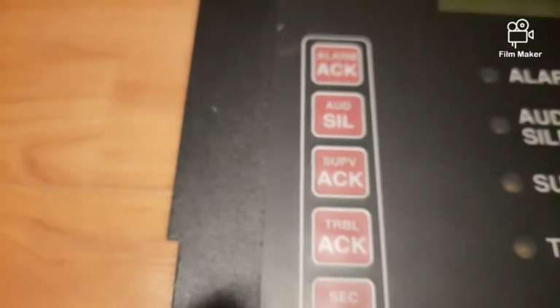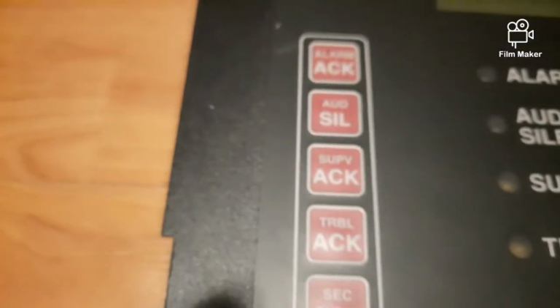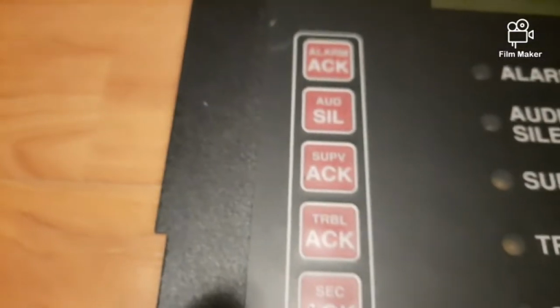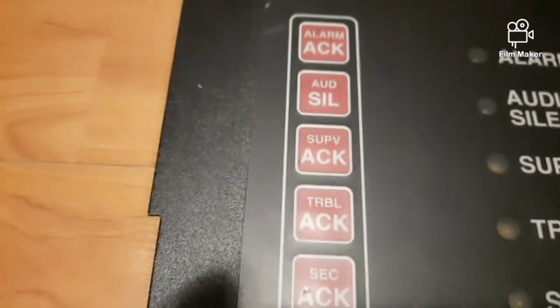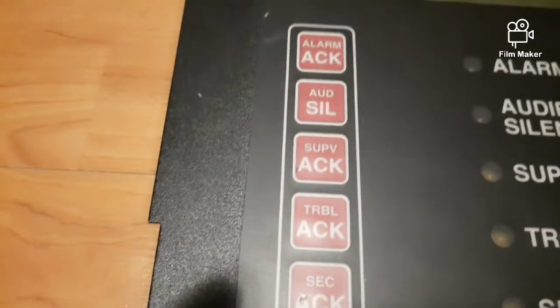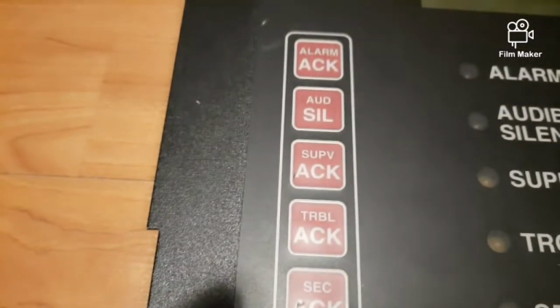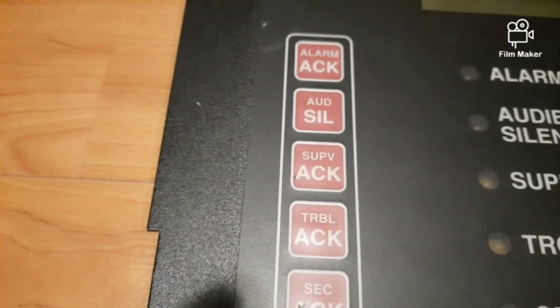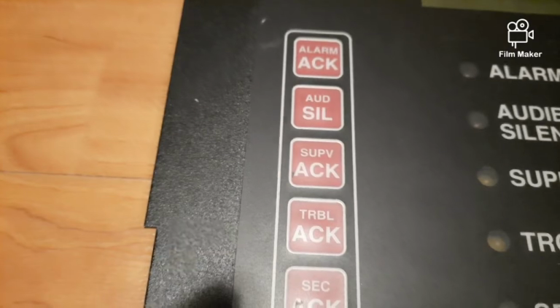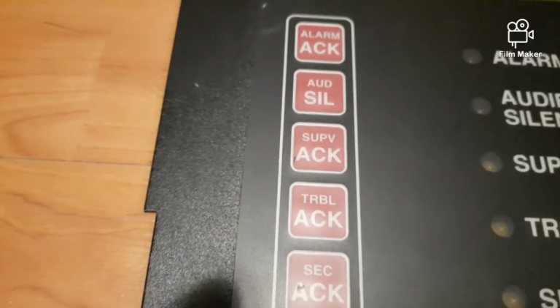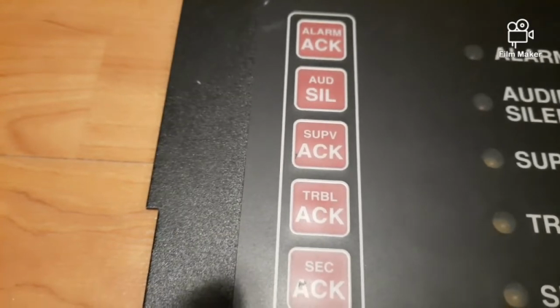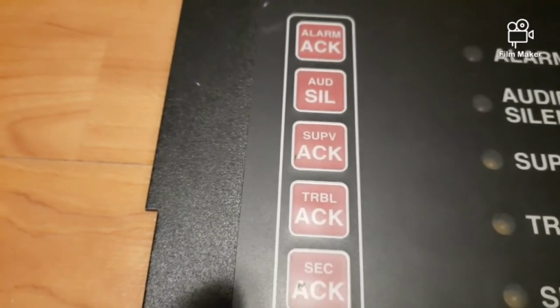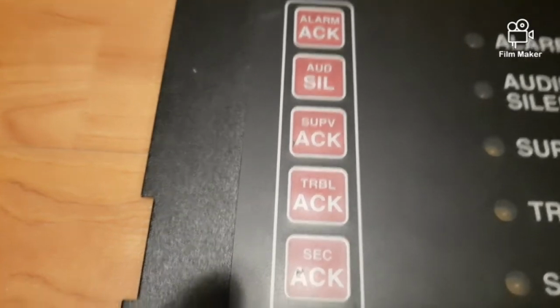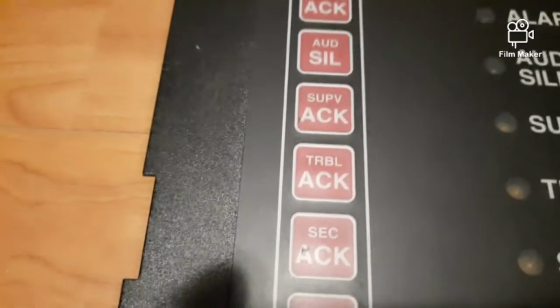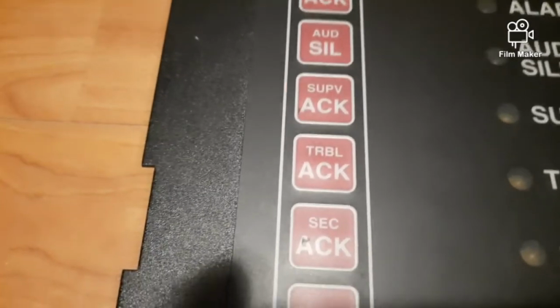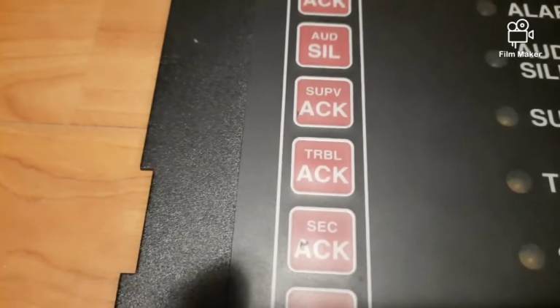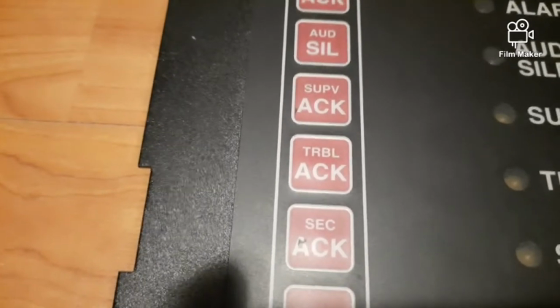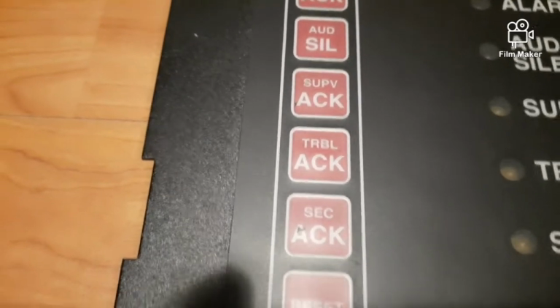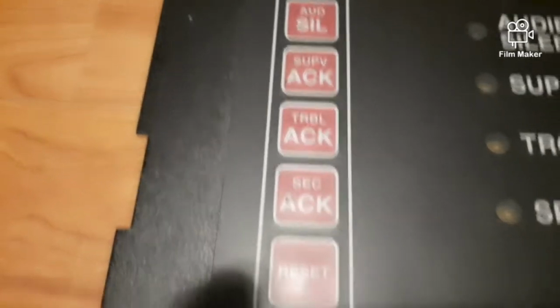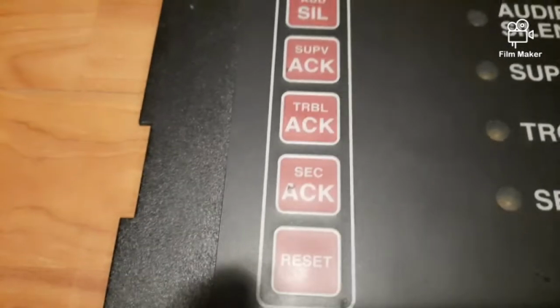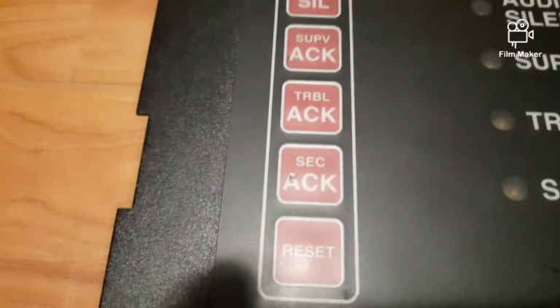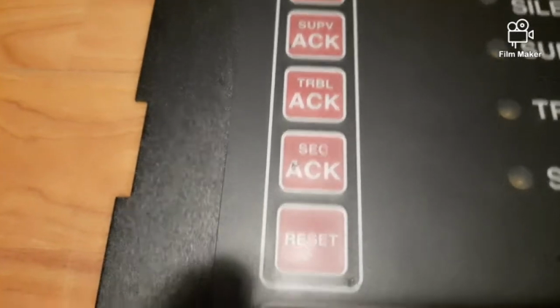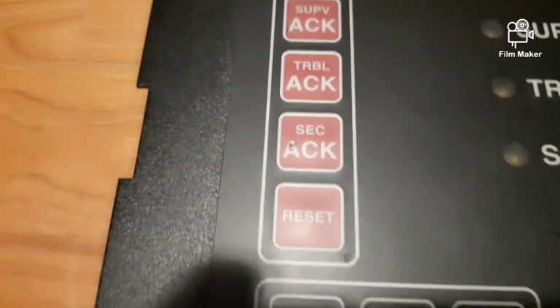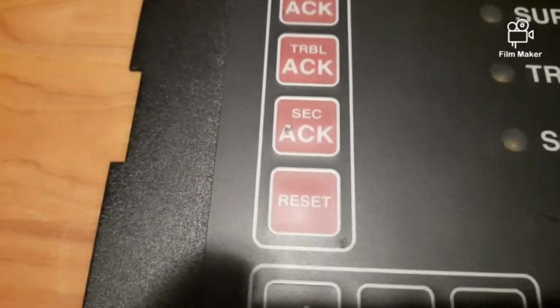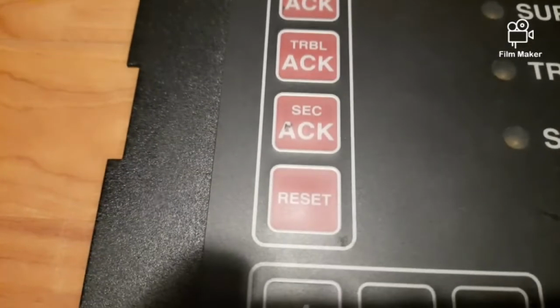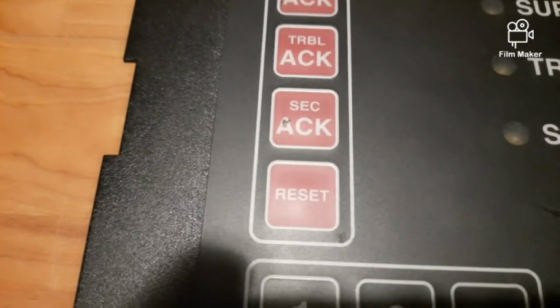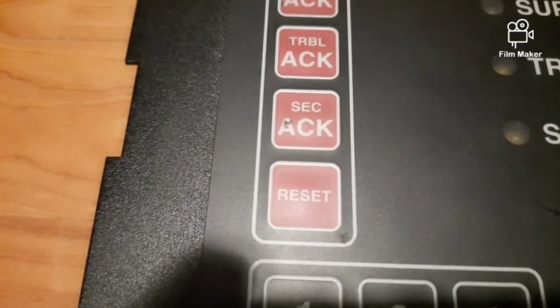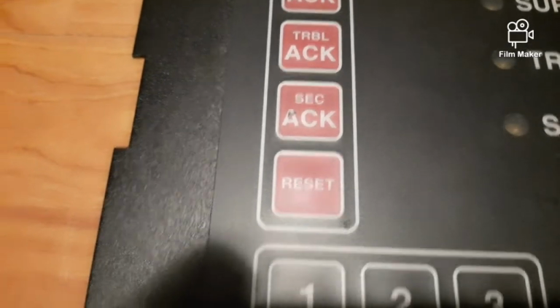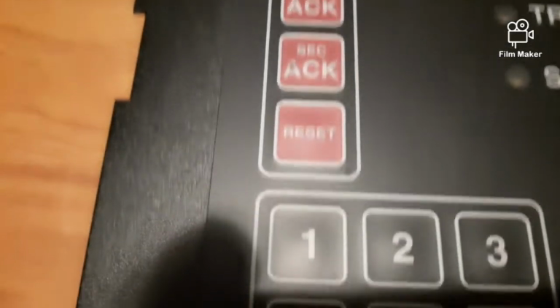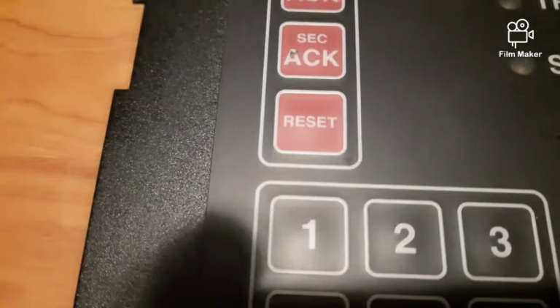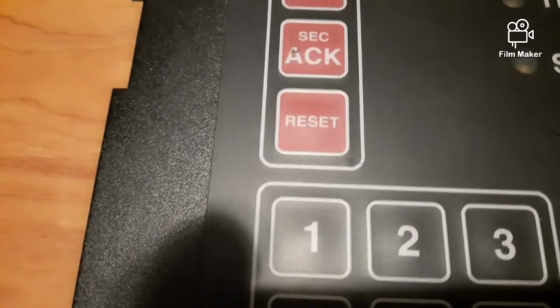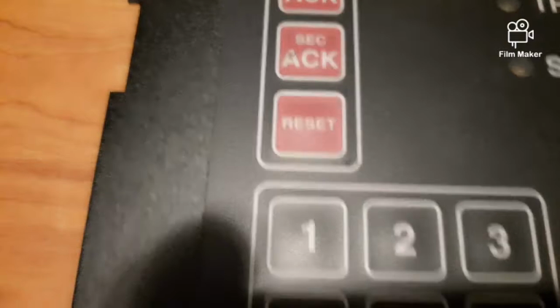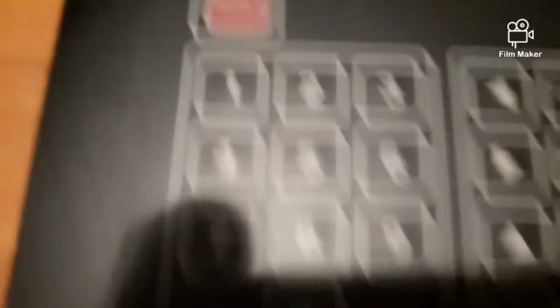It has buttons for Alarm Acknowledge, Audible Silence, Supervisory Acknowledge, Trouble Acknowledge, Security Acknowledge, and Reset.